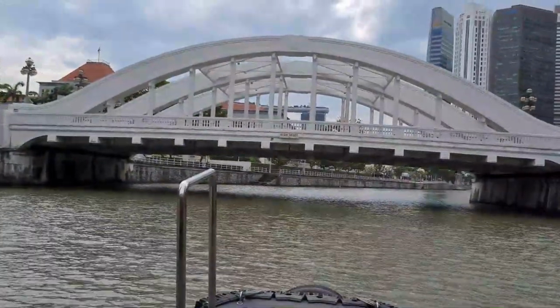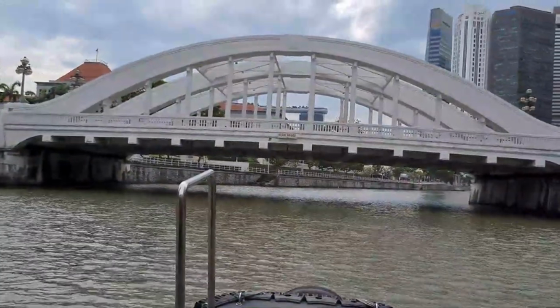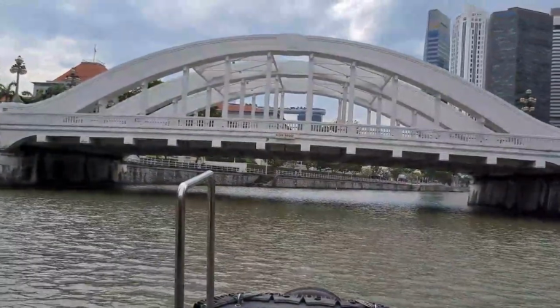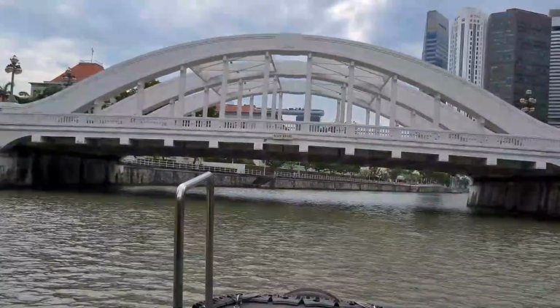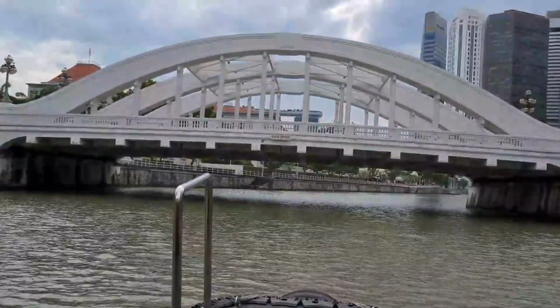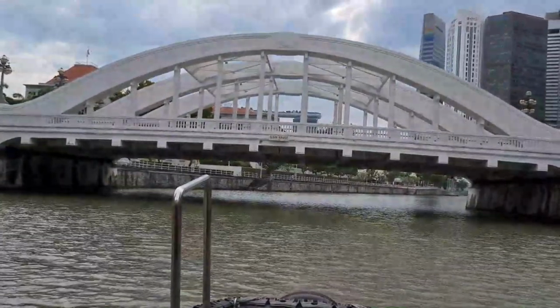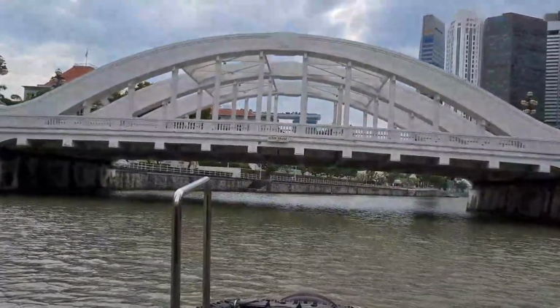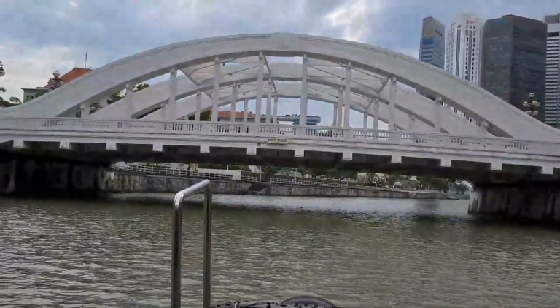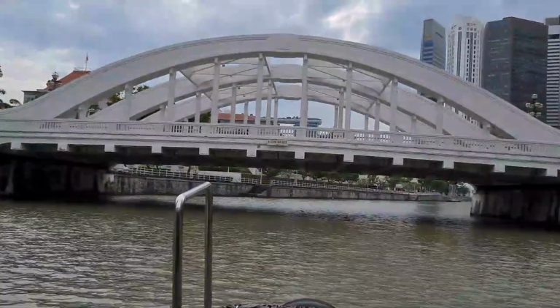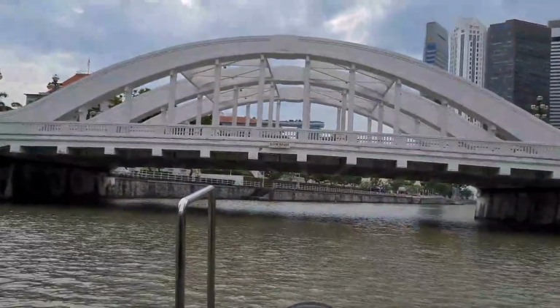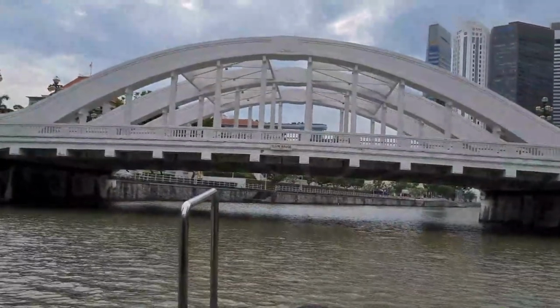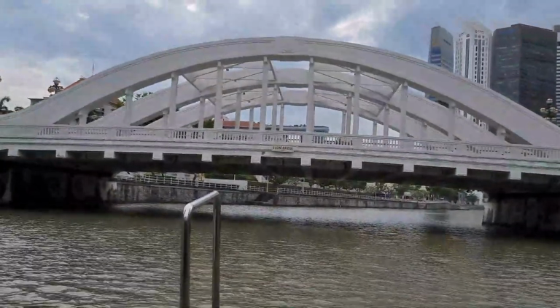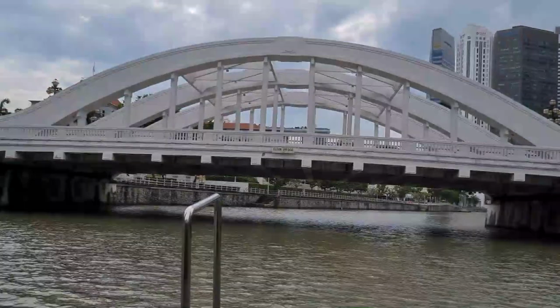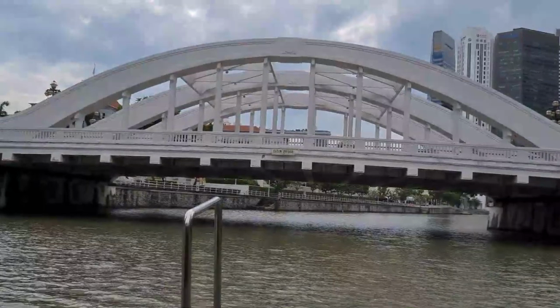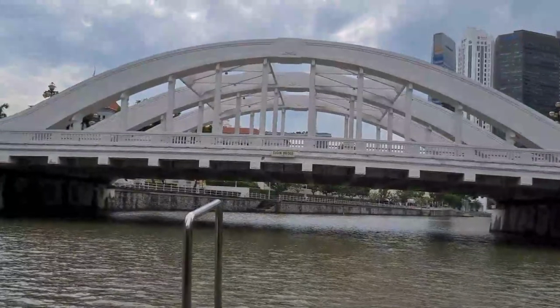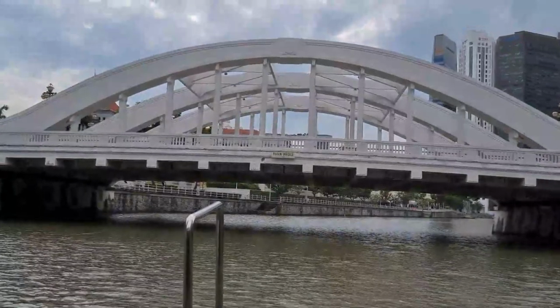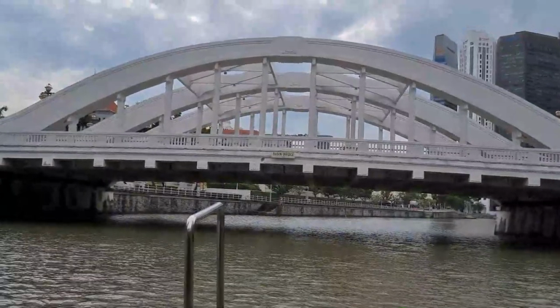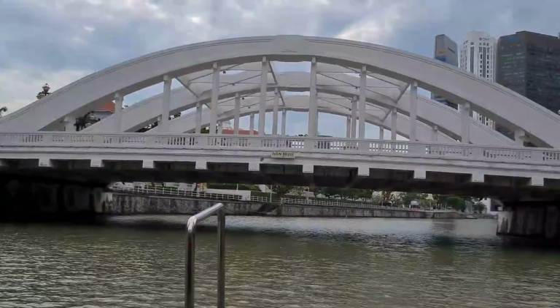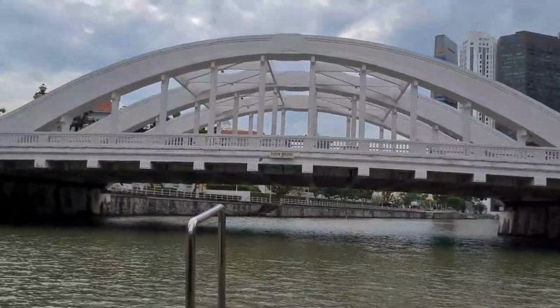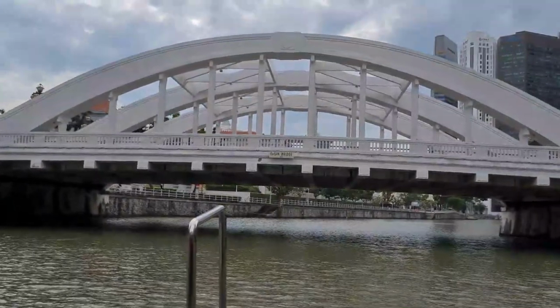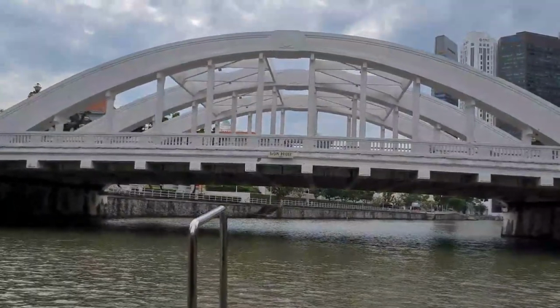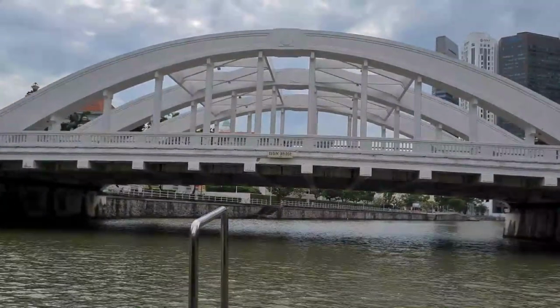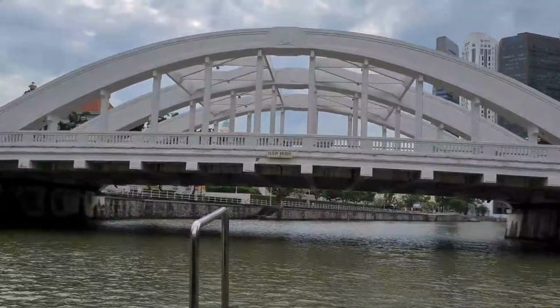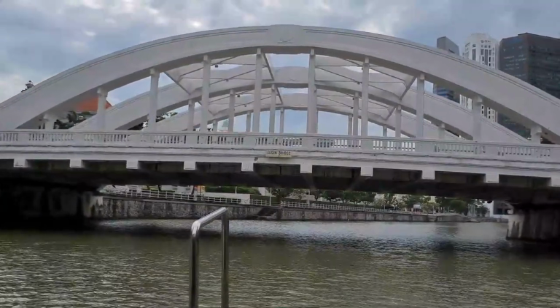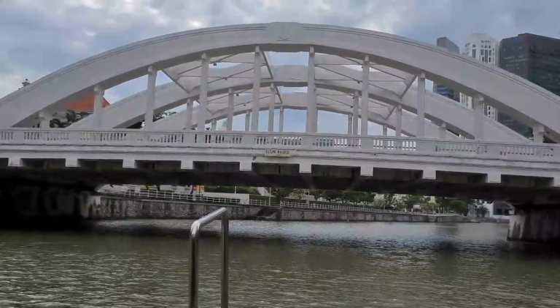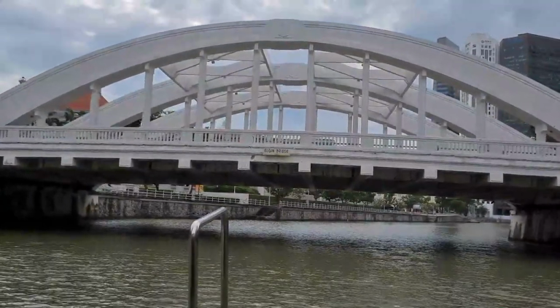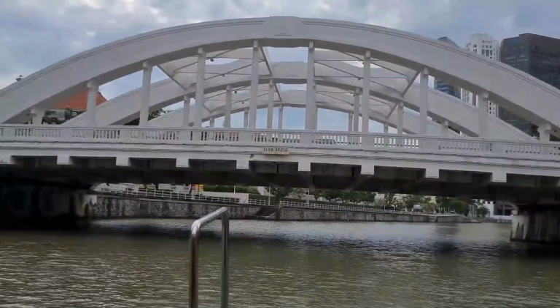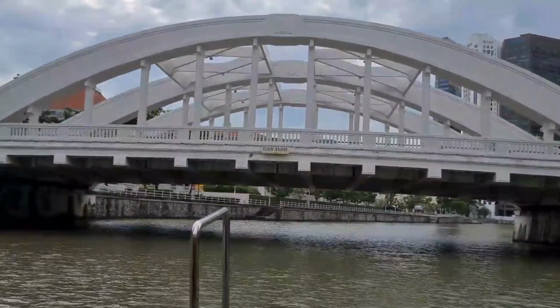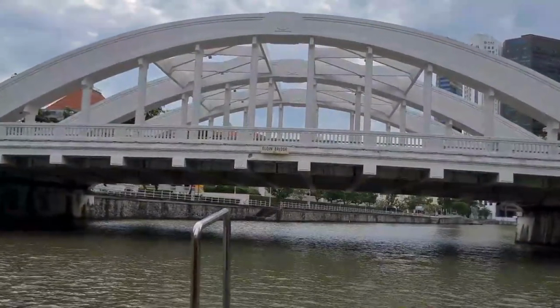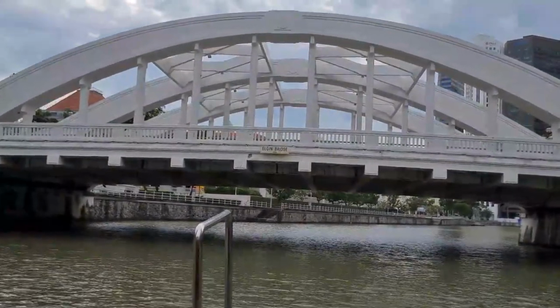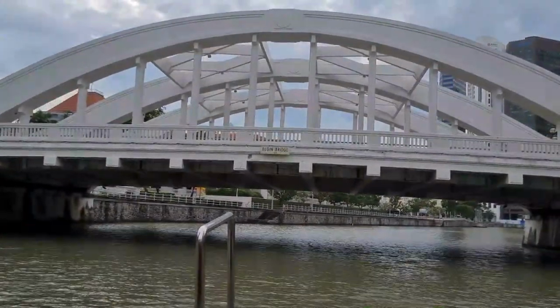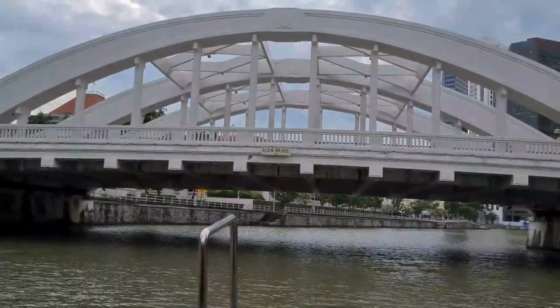This is the Elgin Bridge. It was built between 1925 and 1929.